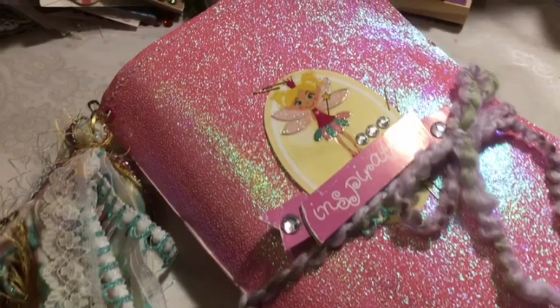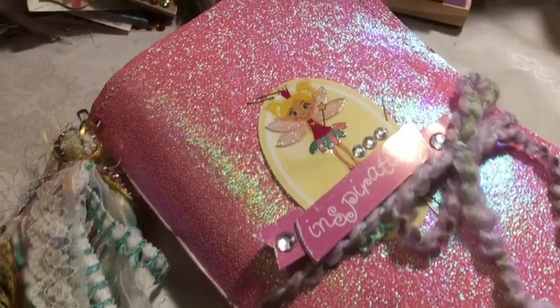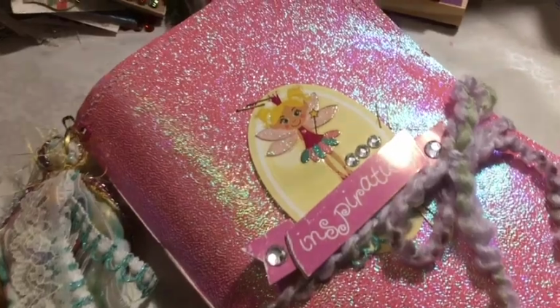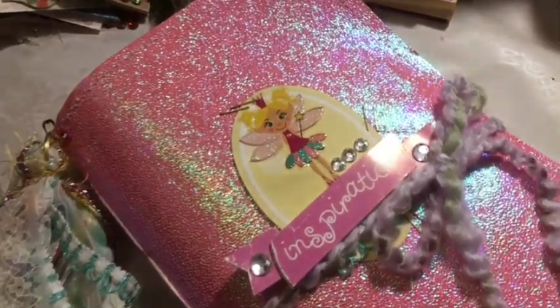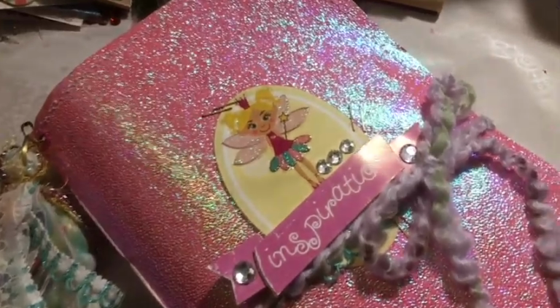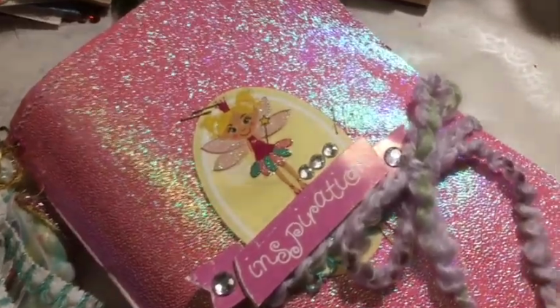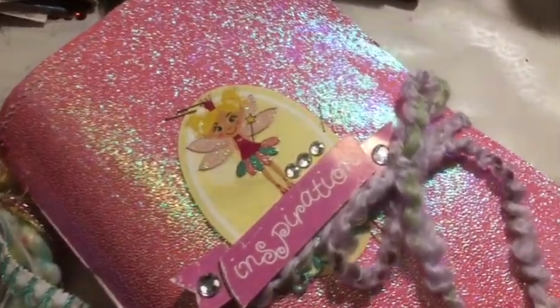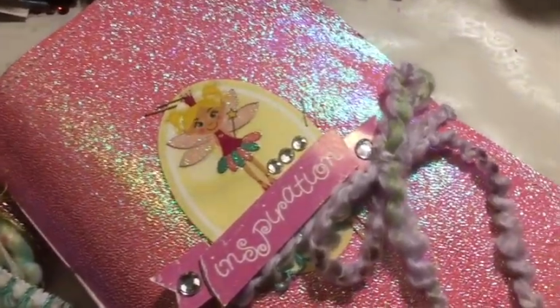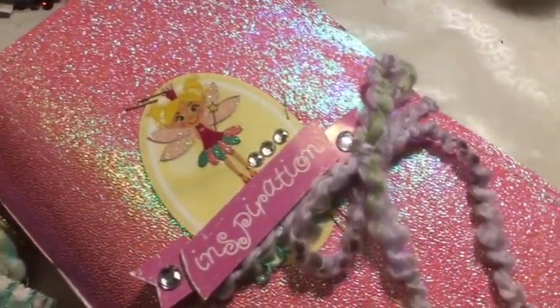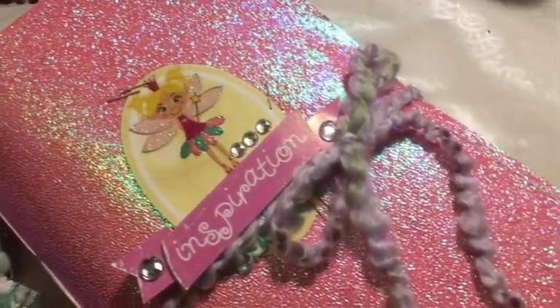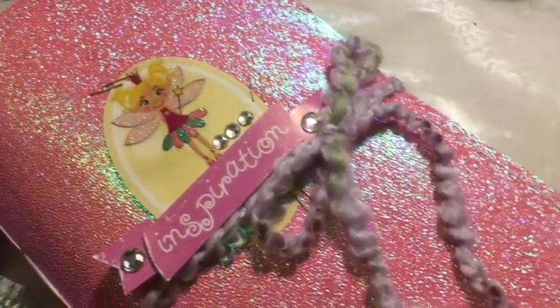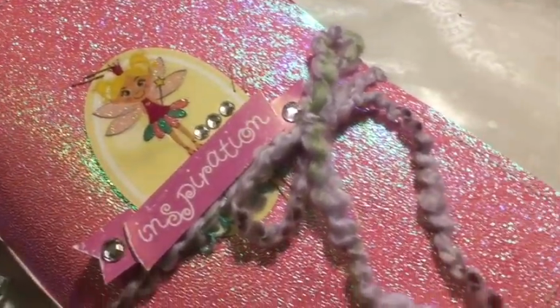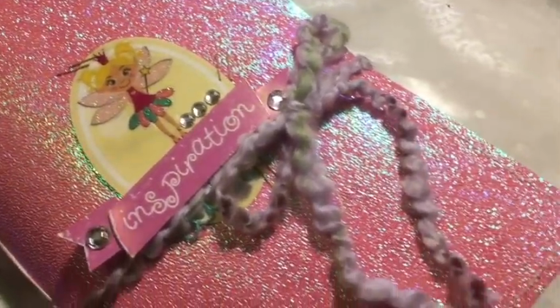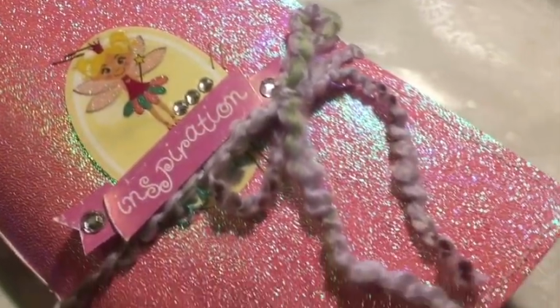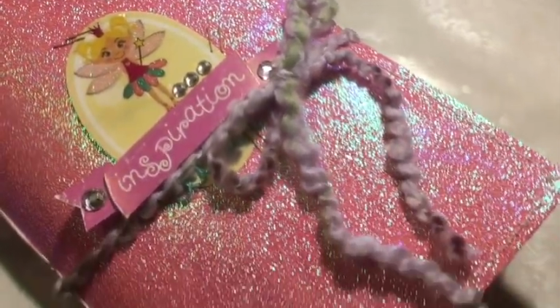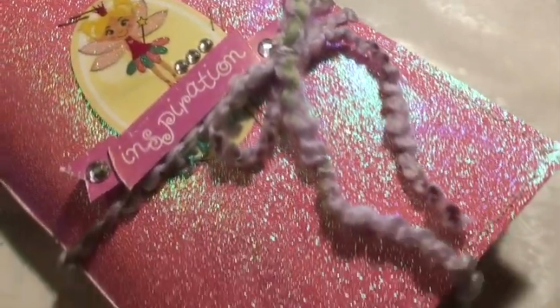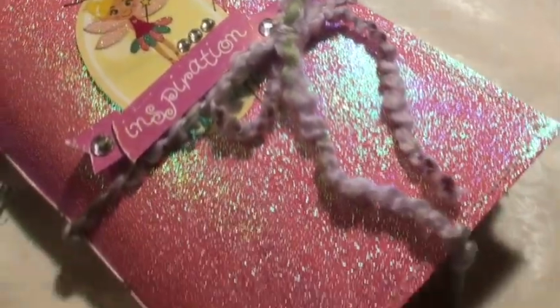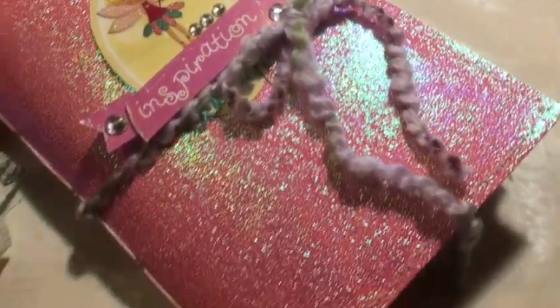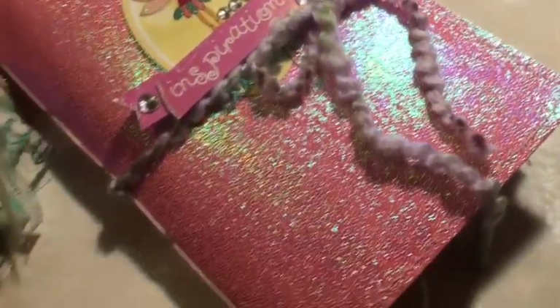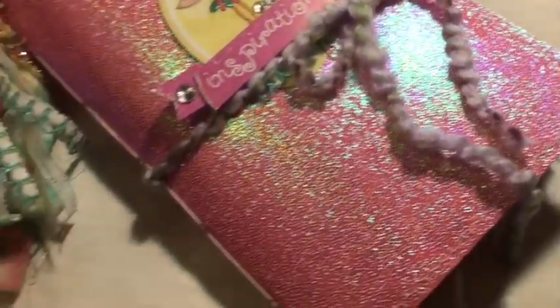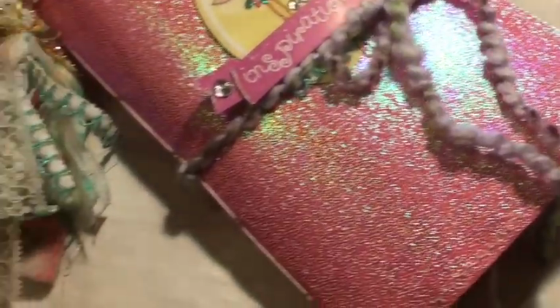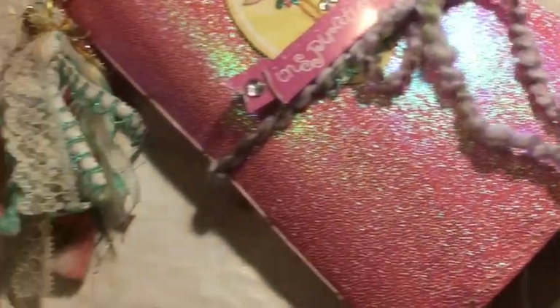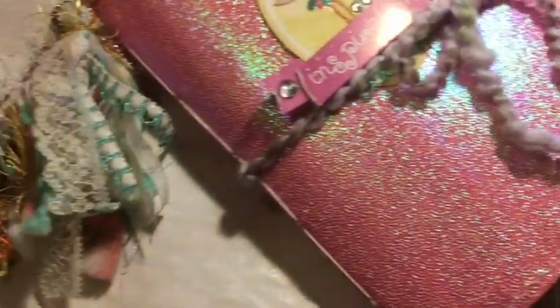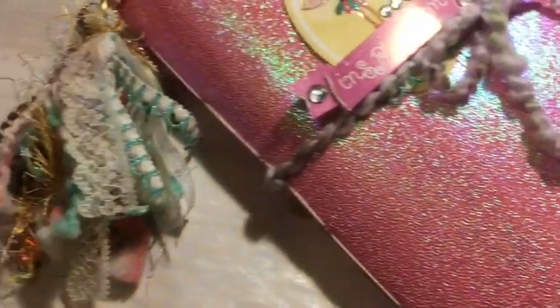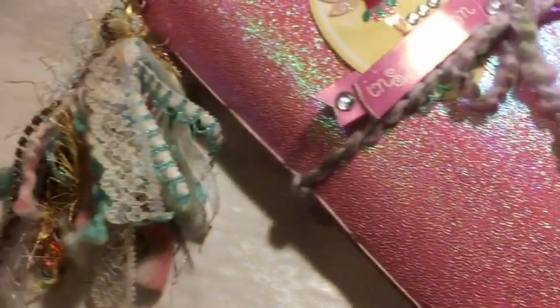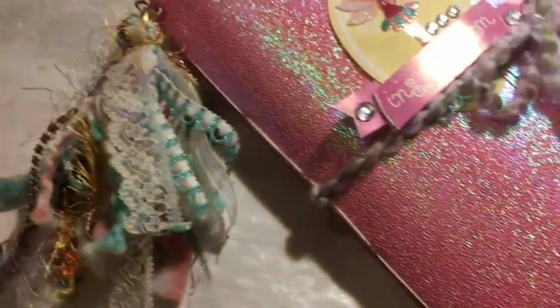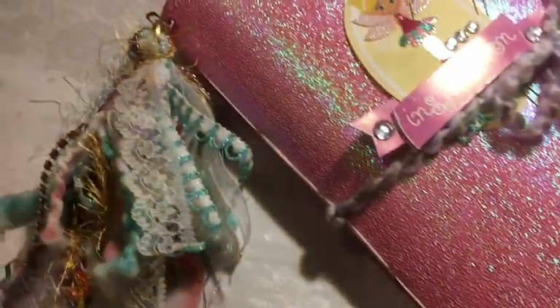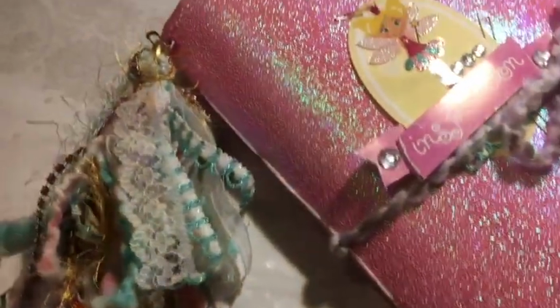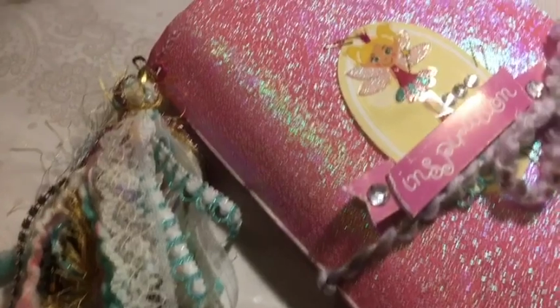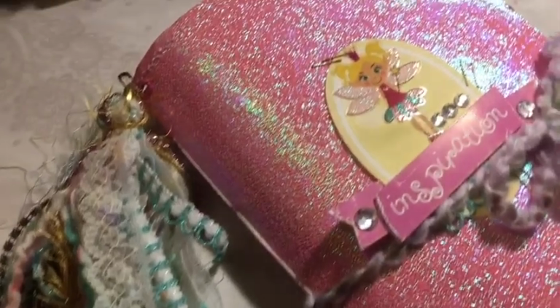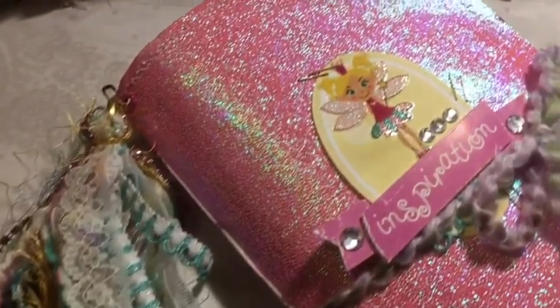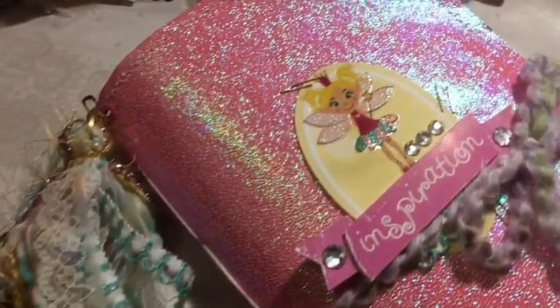I finished another journal and this one is a gift for my other niece. Stay tuned for the flip through.